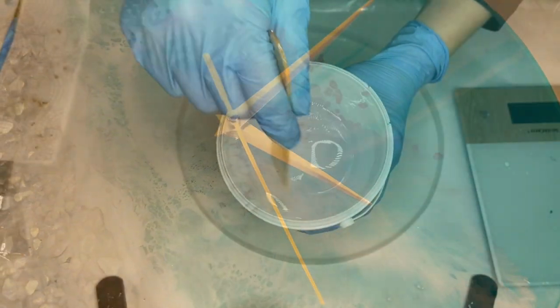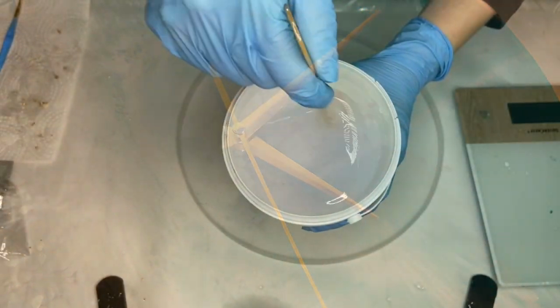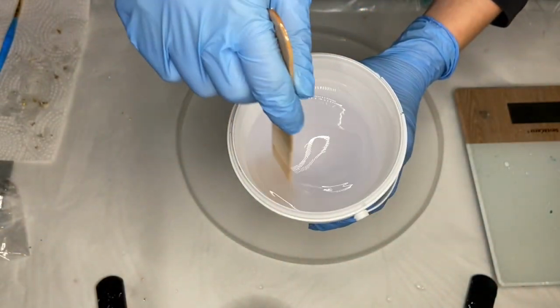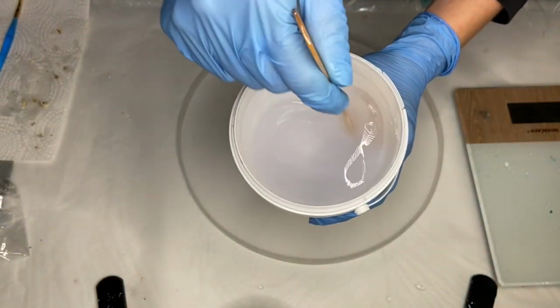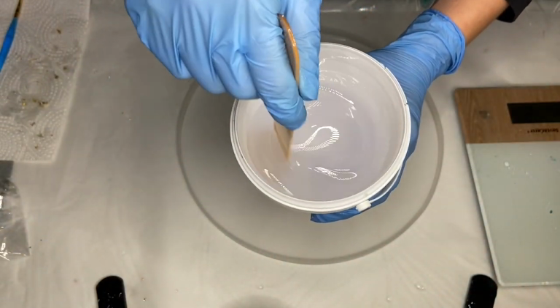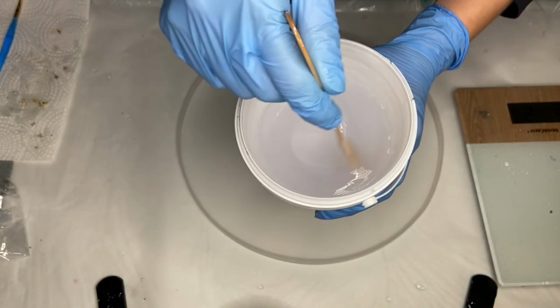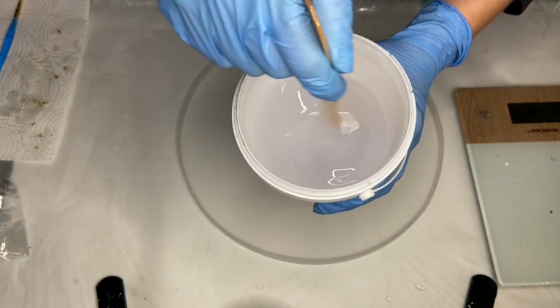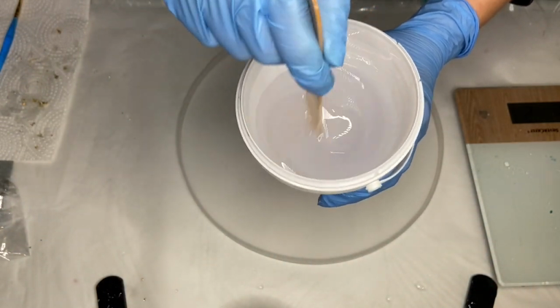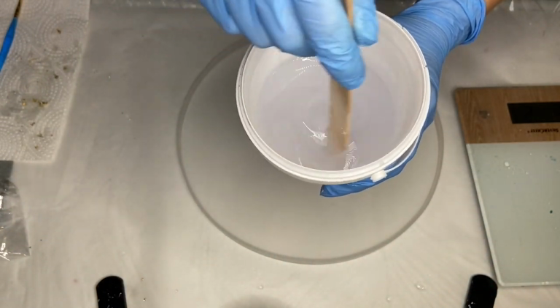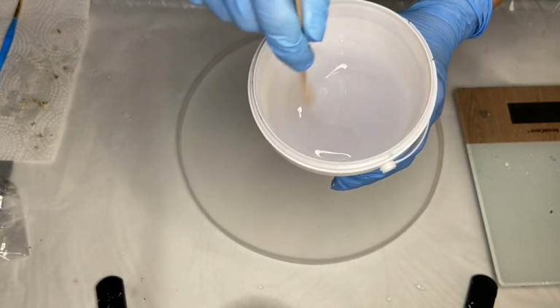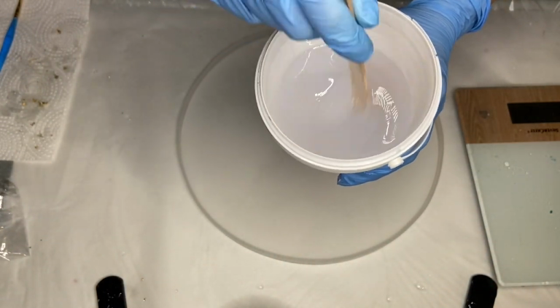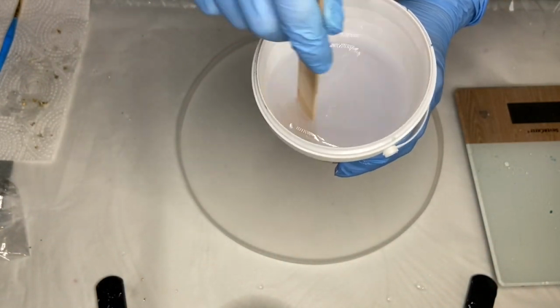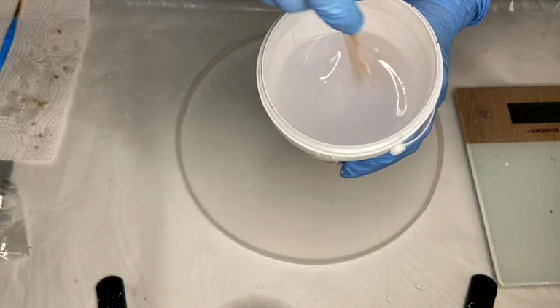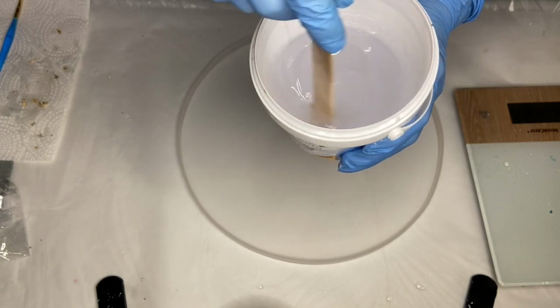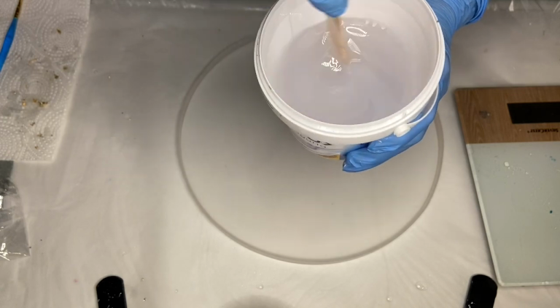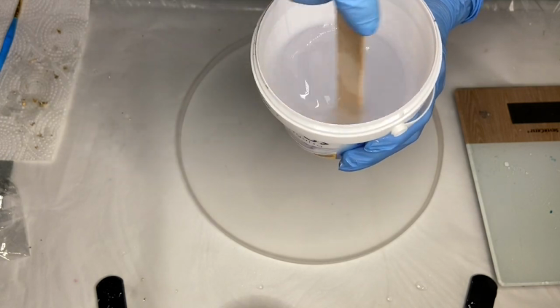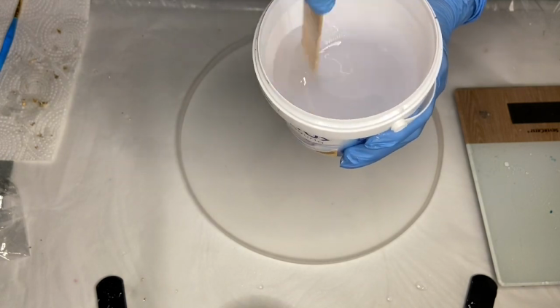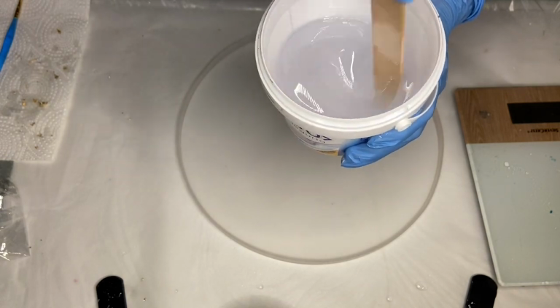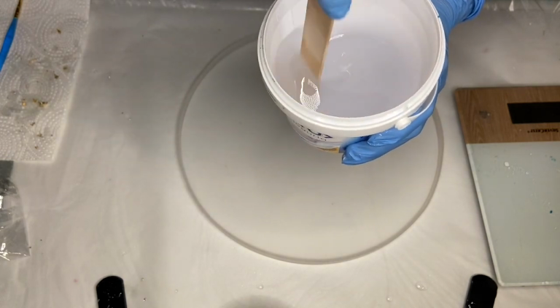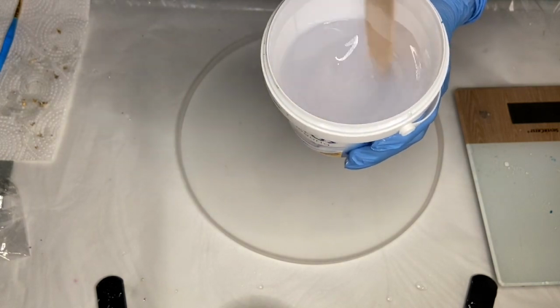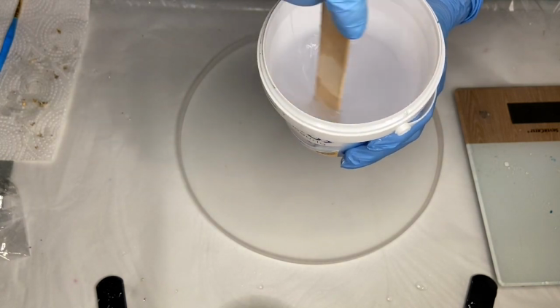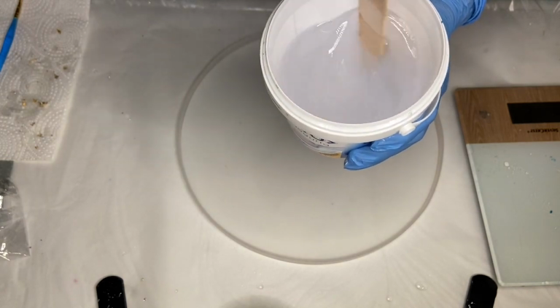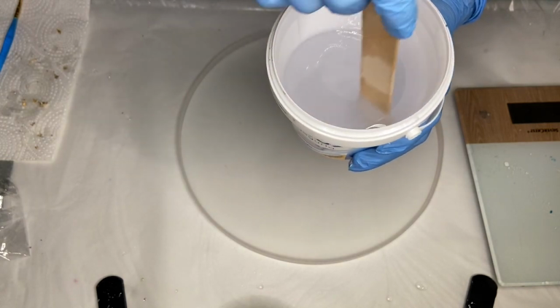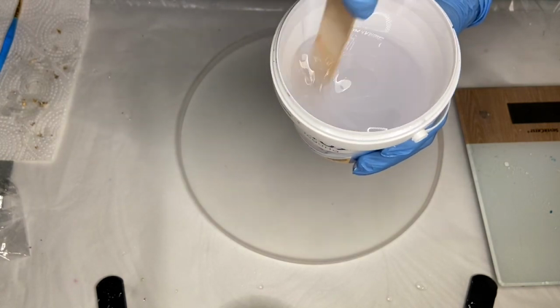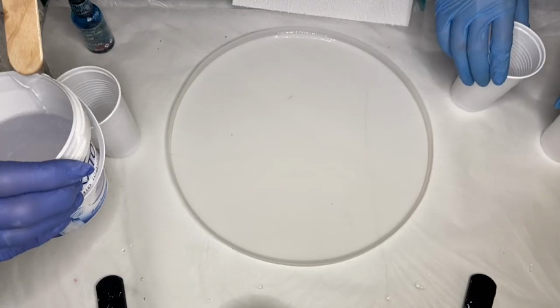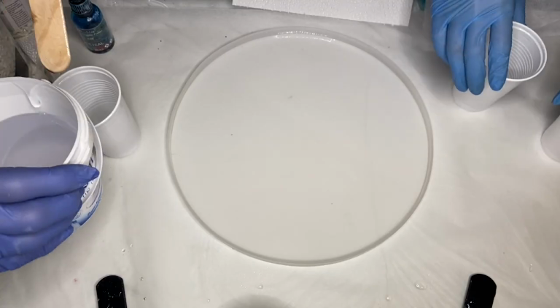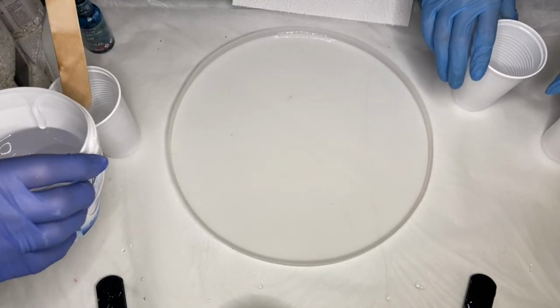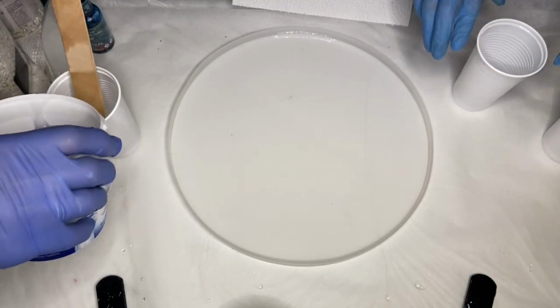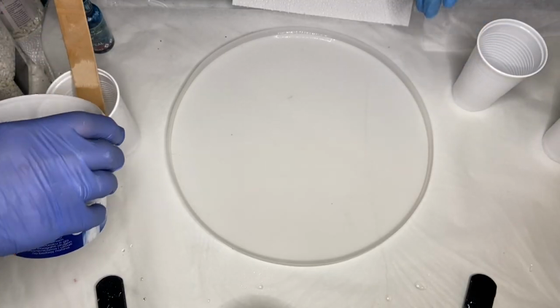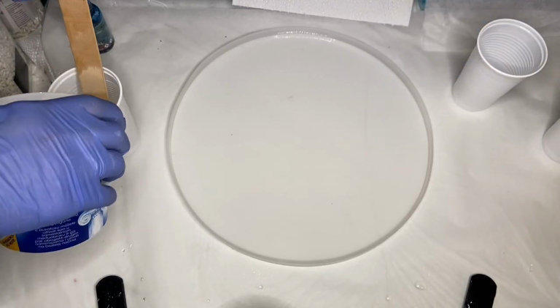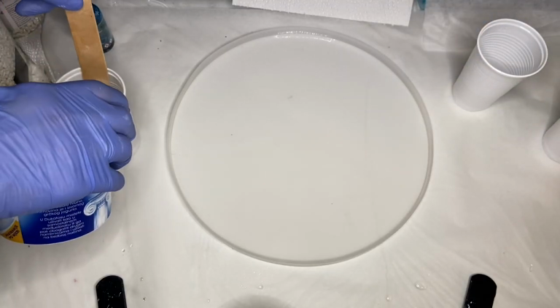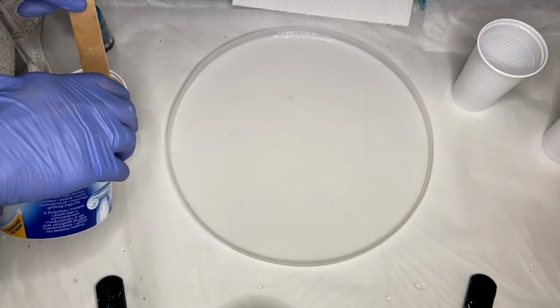Hi everyone, I'm Nadia and in today's video my mom and I are making a resin beach clock out of a mold.